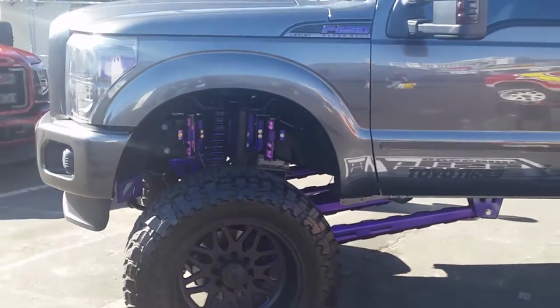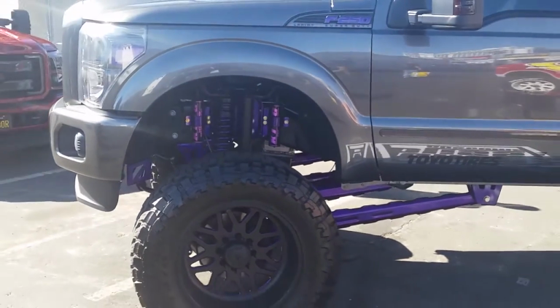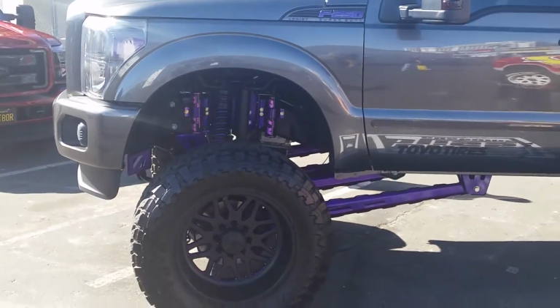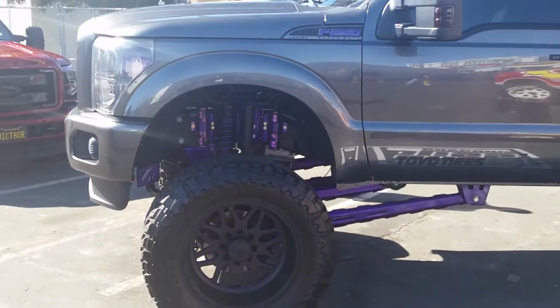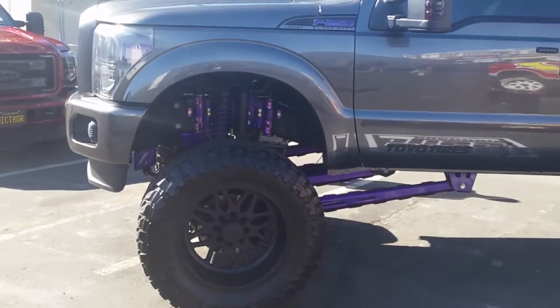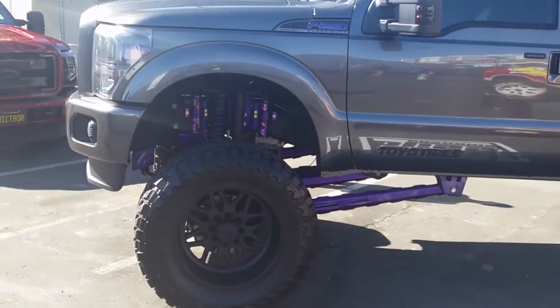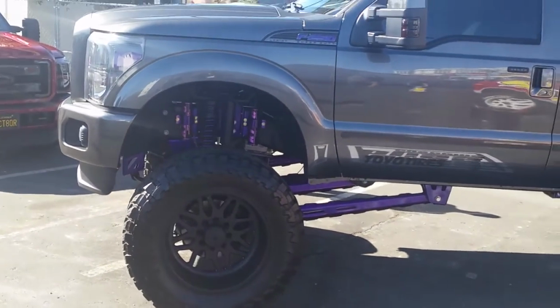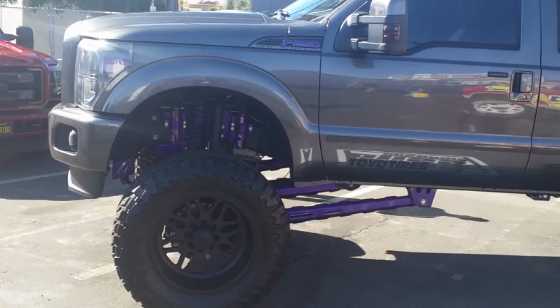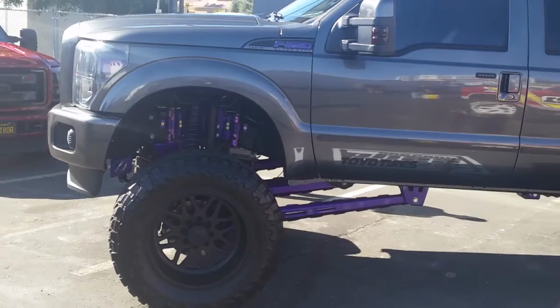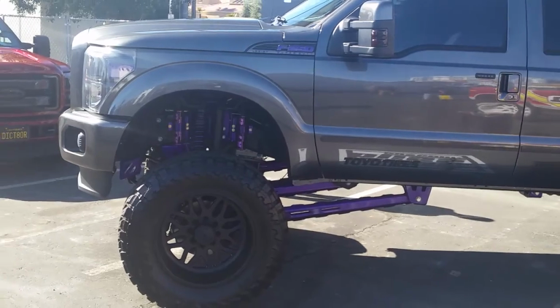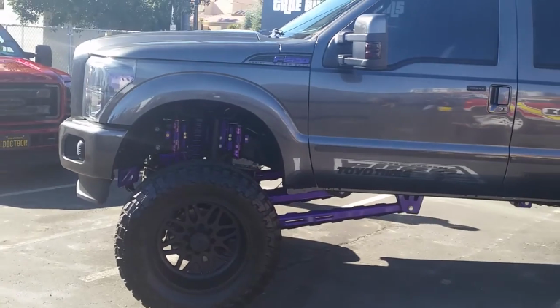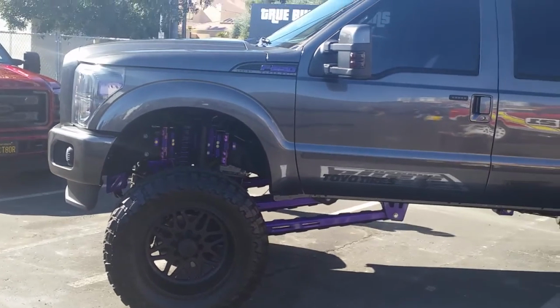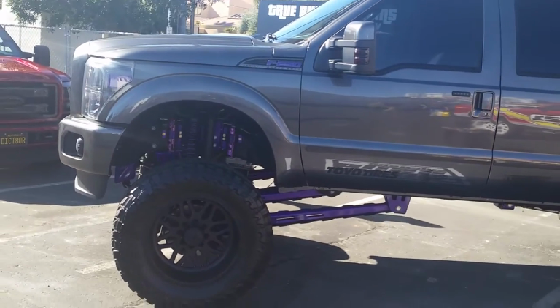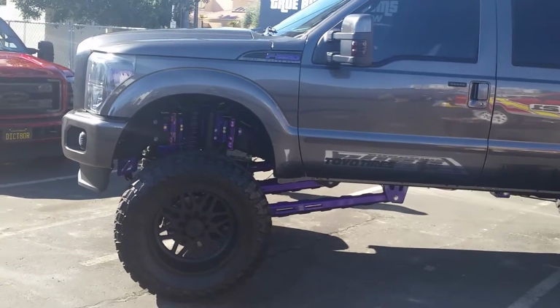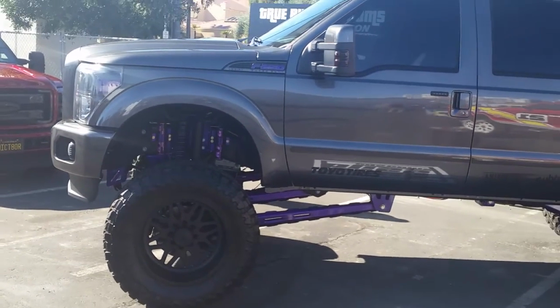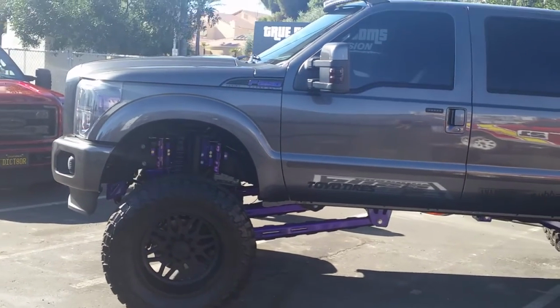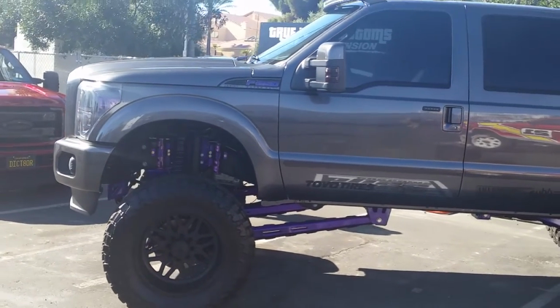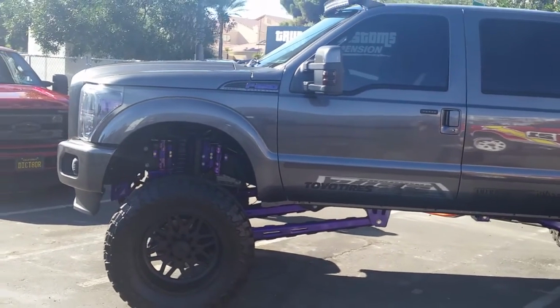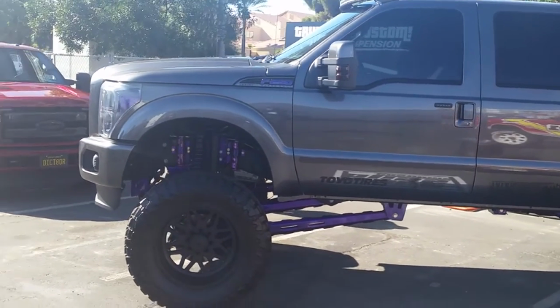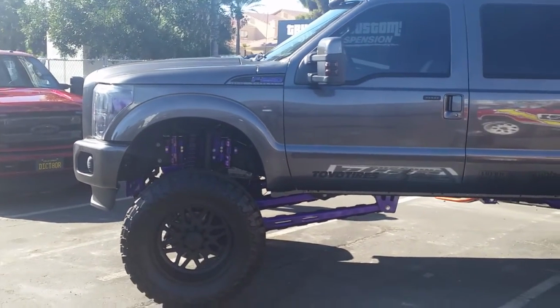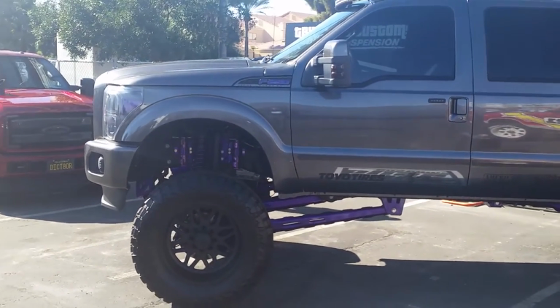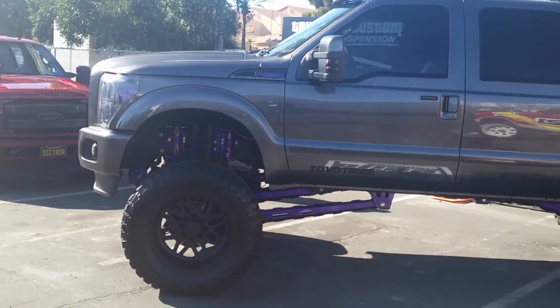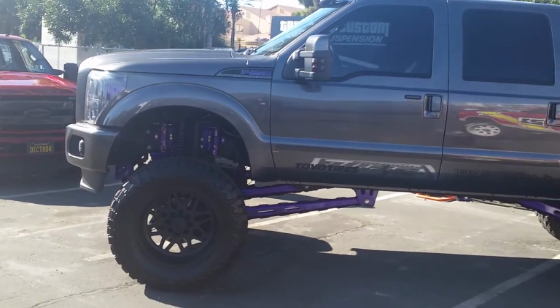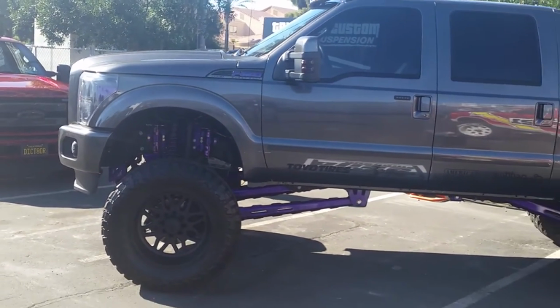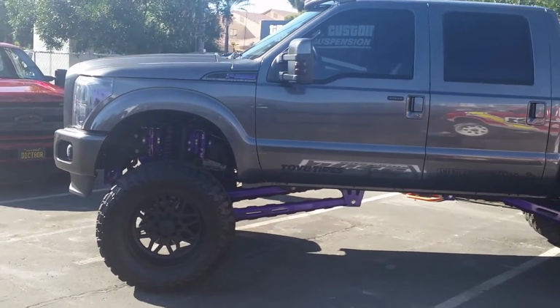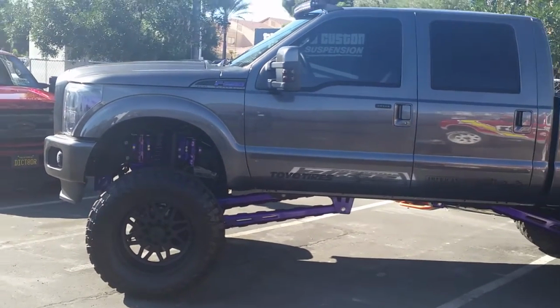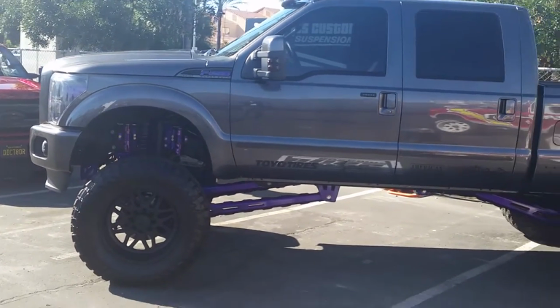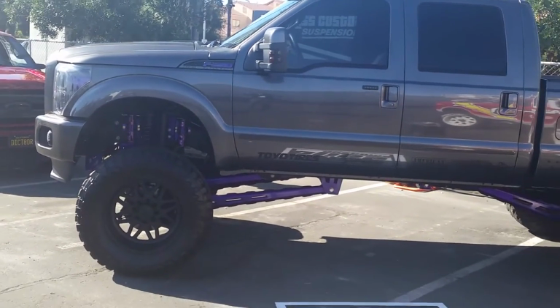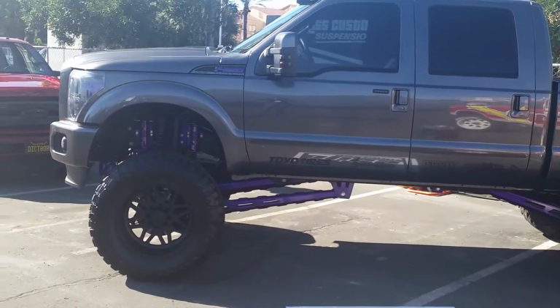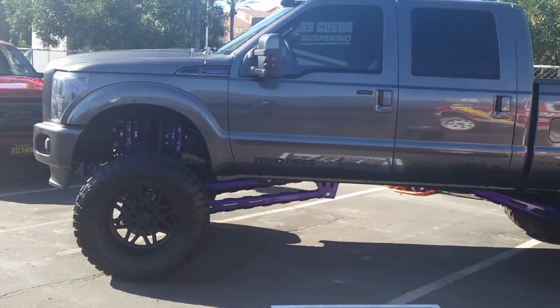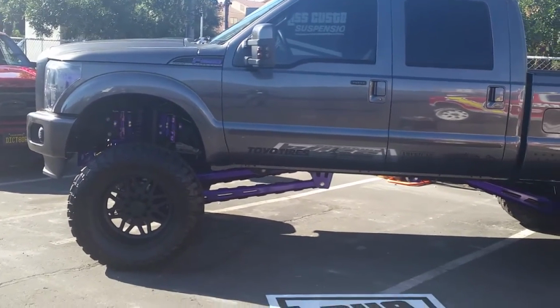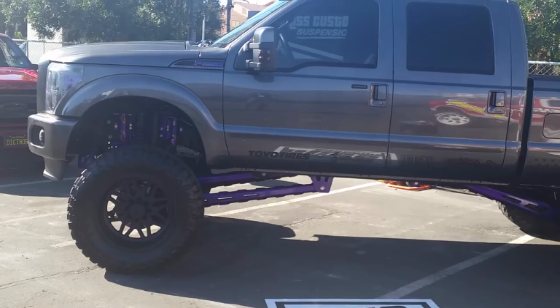This truck is super high. It's hard to get it even in frame without backing up into the abyss, and then you can't see the wheels.